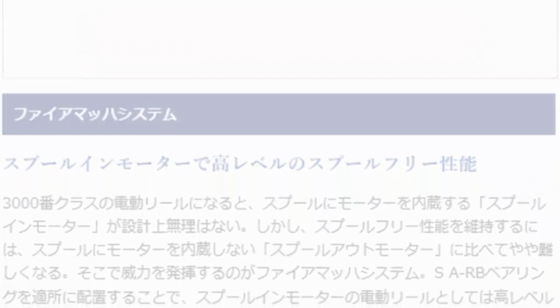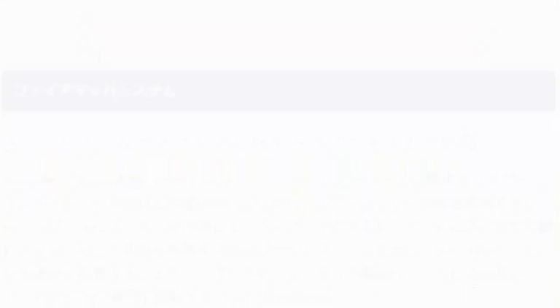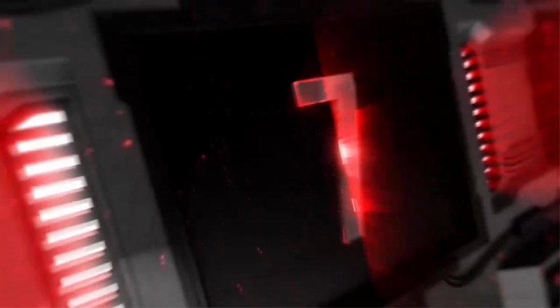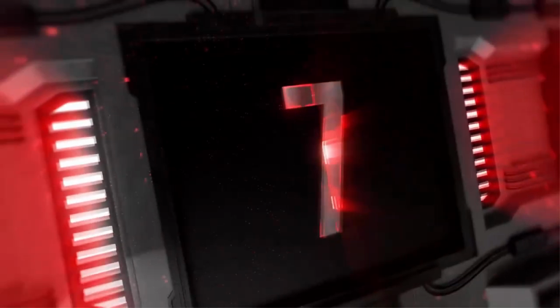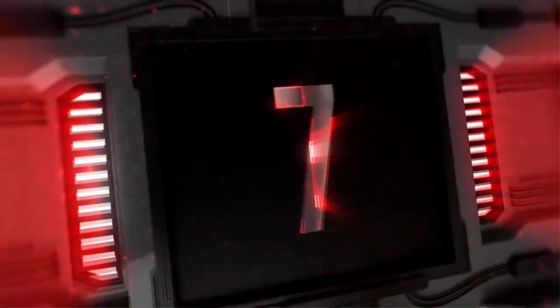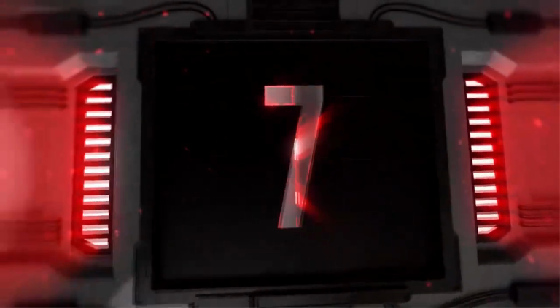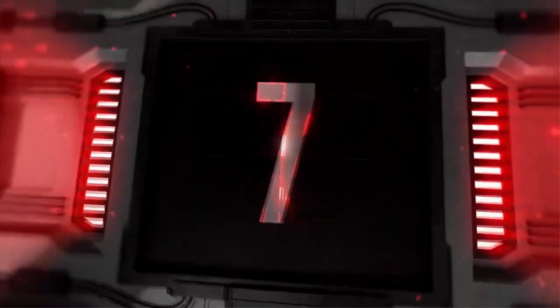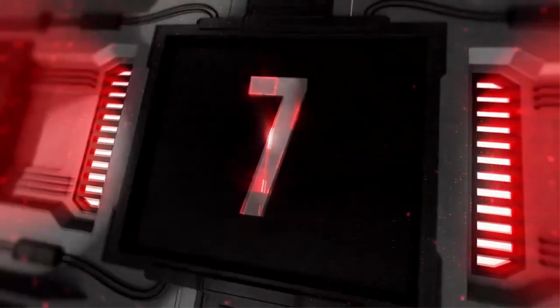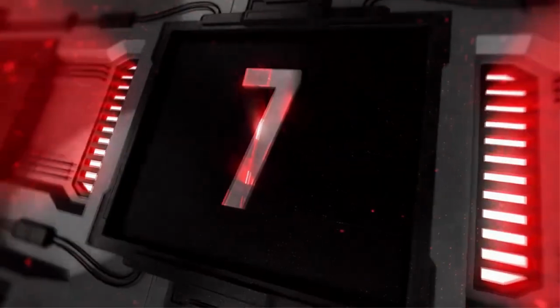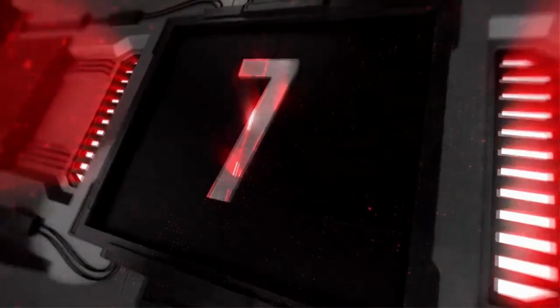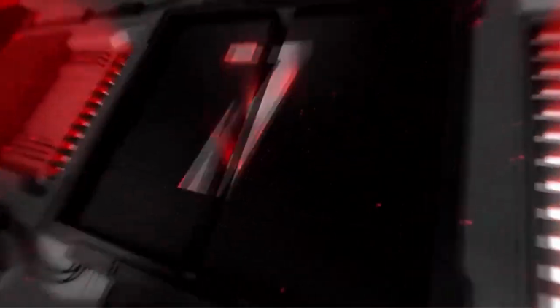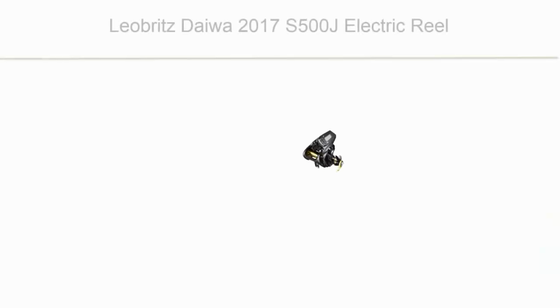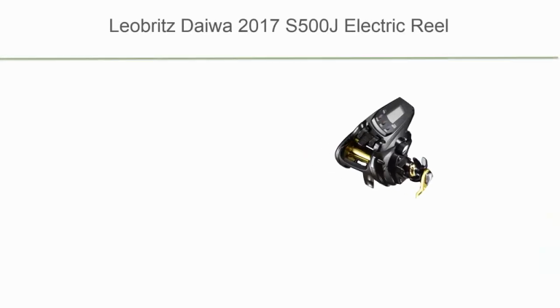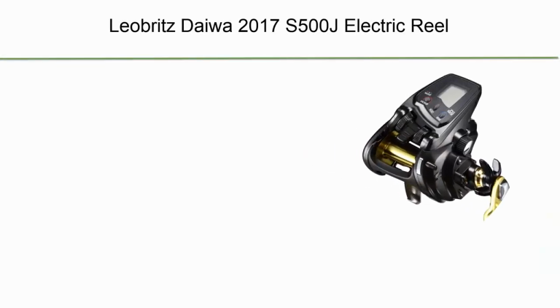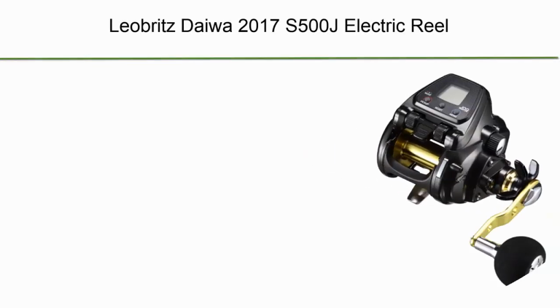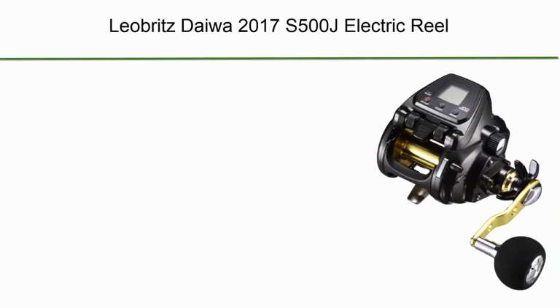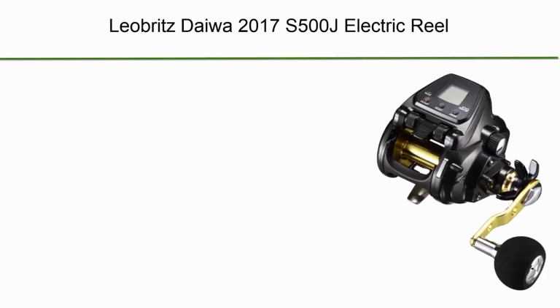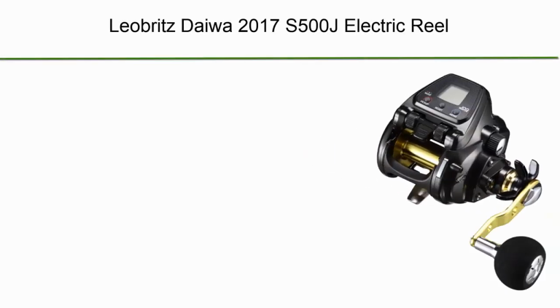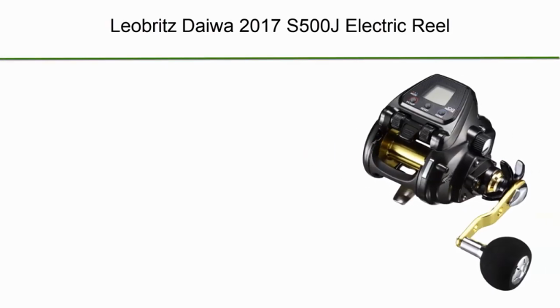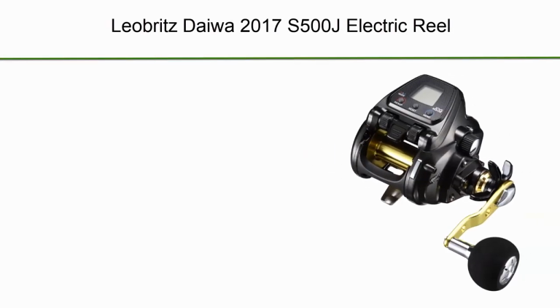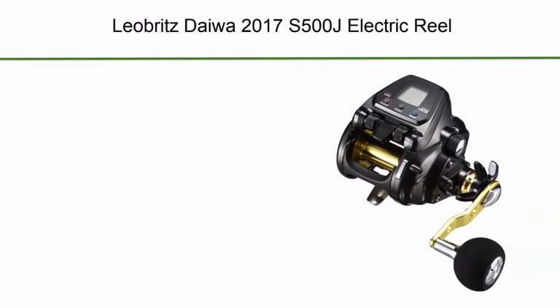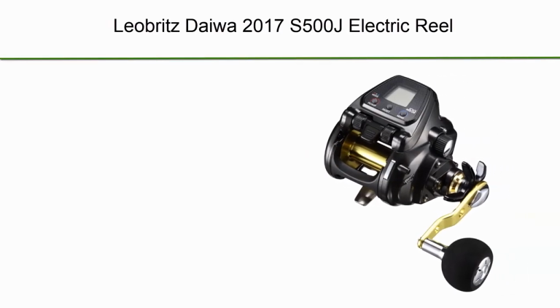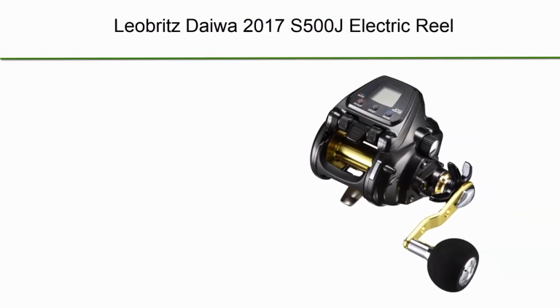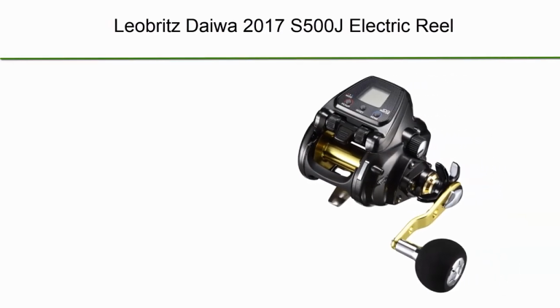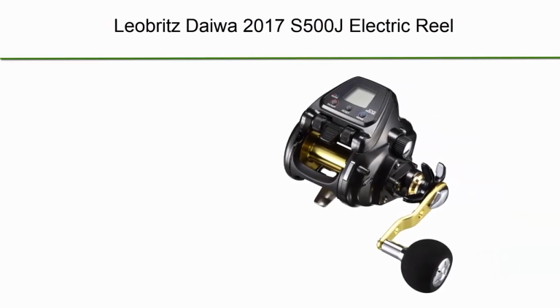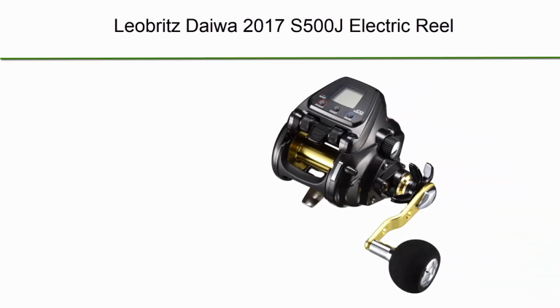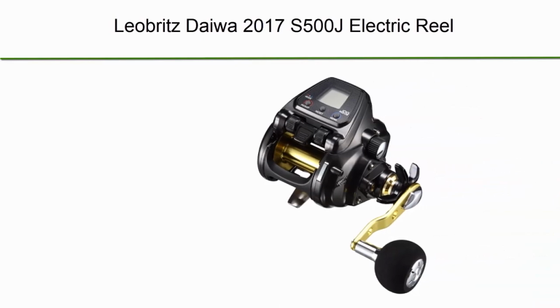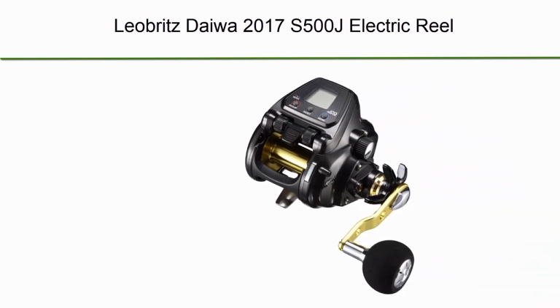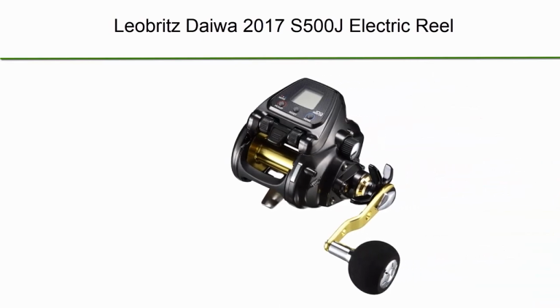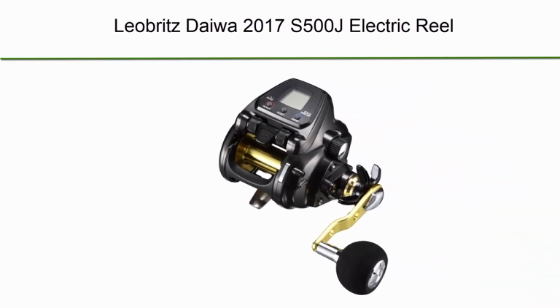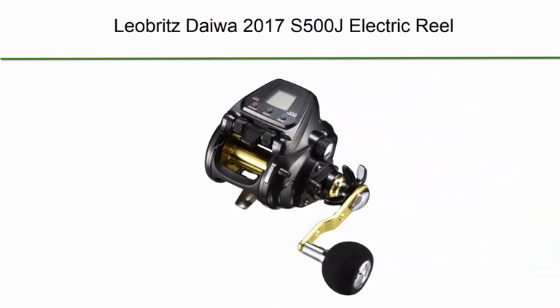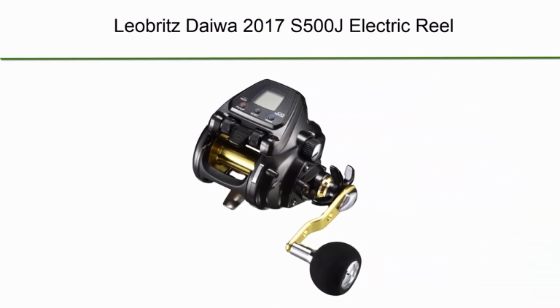Top 7: Leobritz Deewa 2017 S500J Electric Reel.